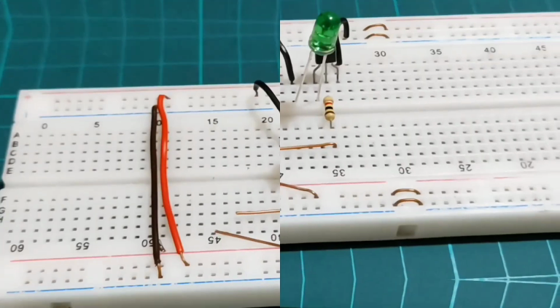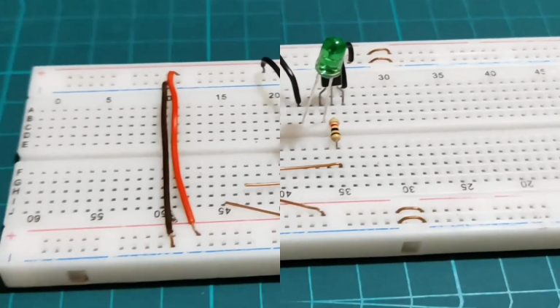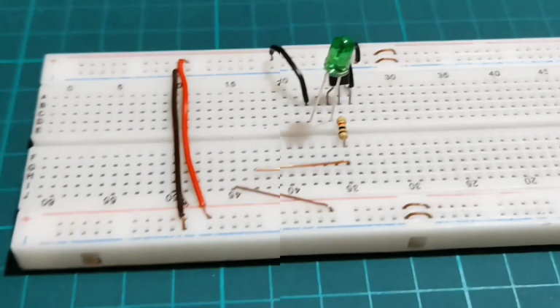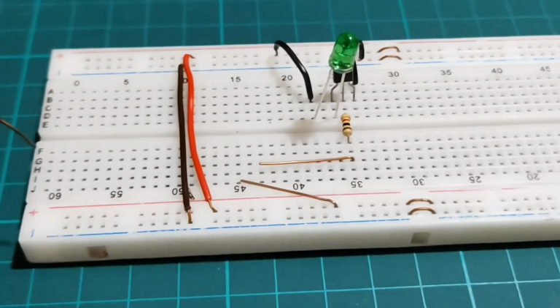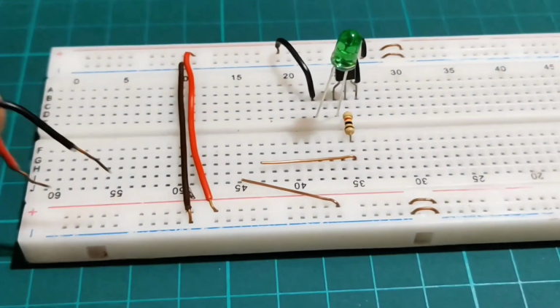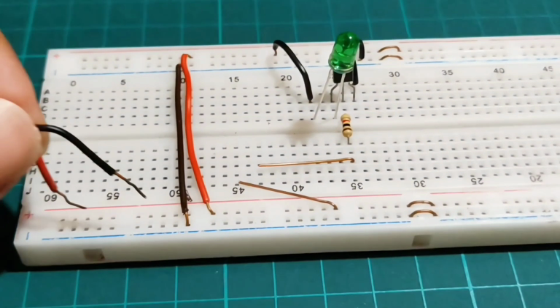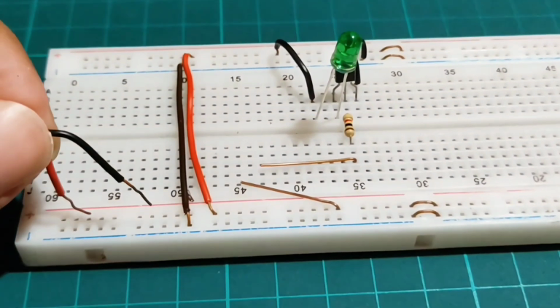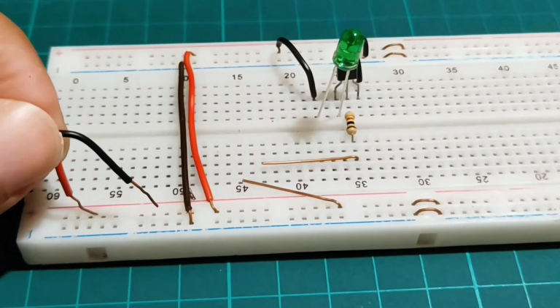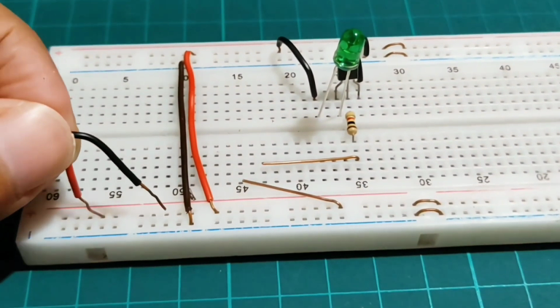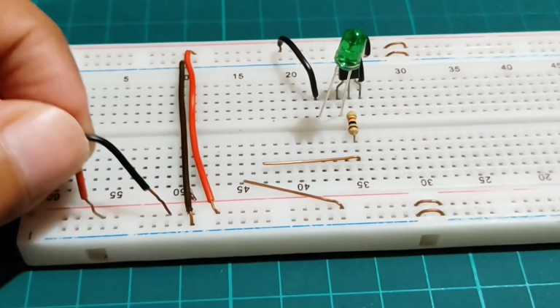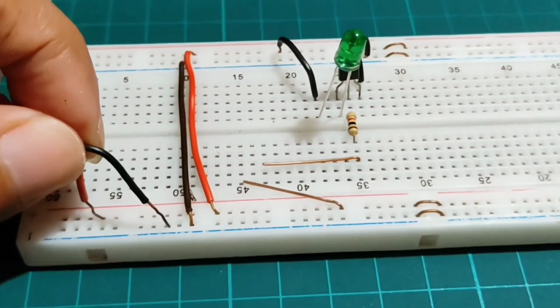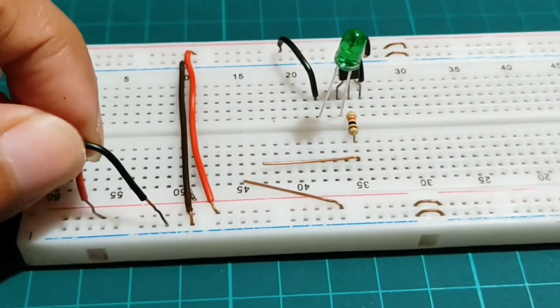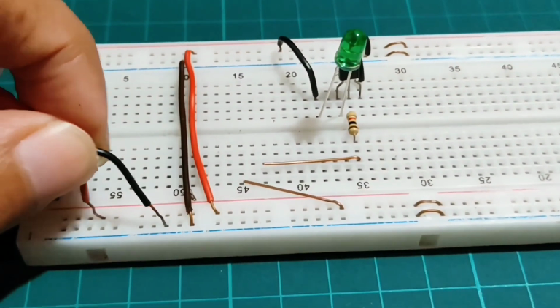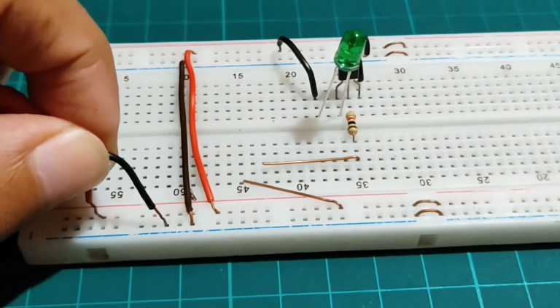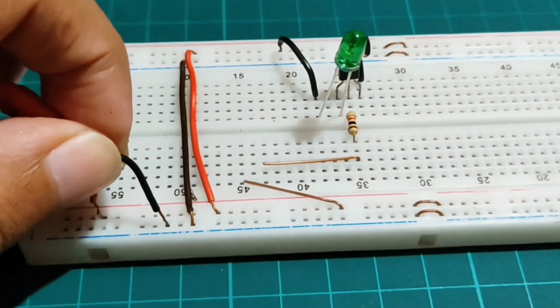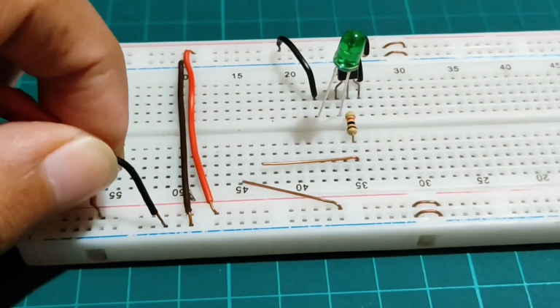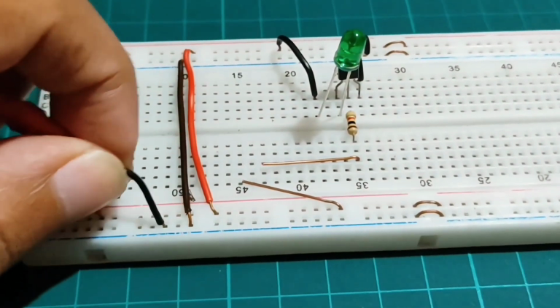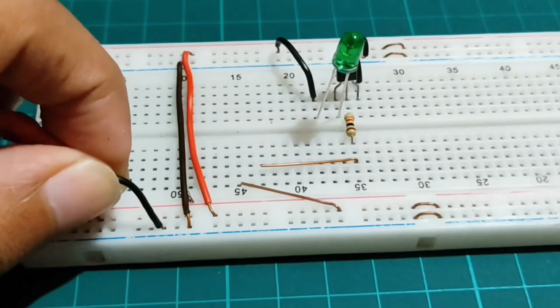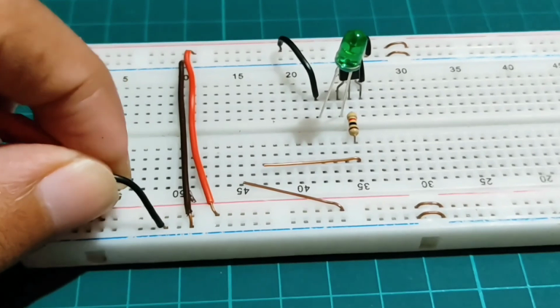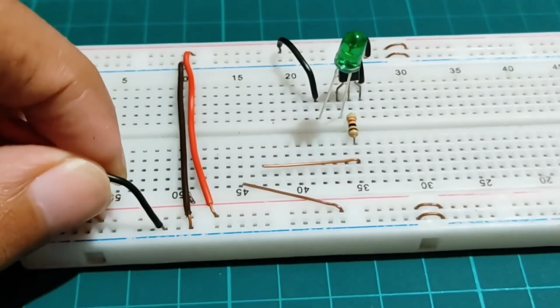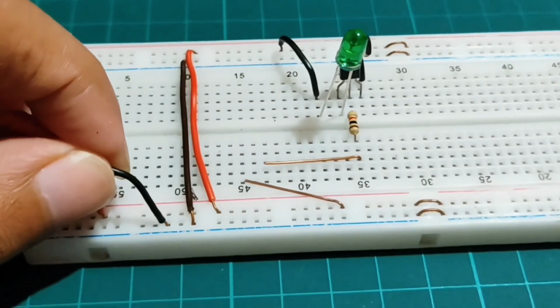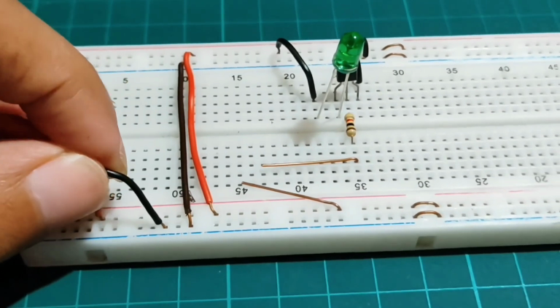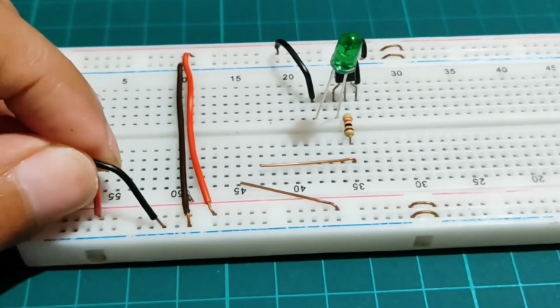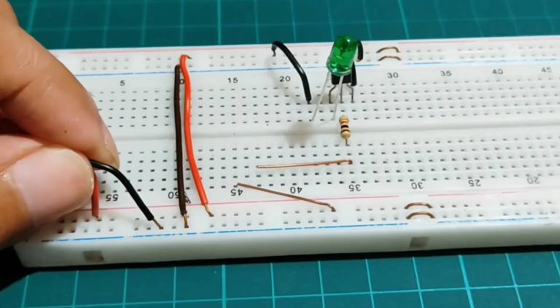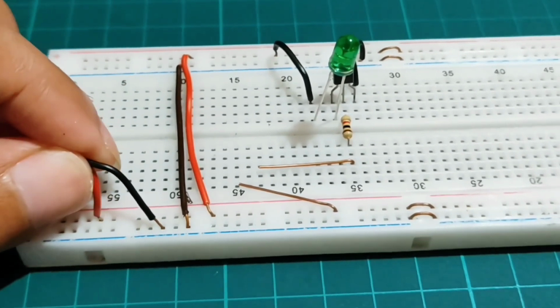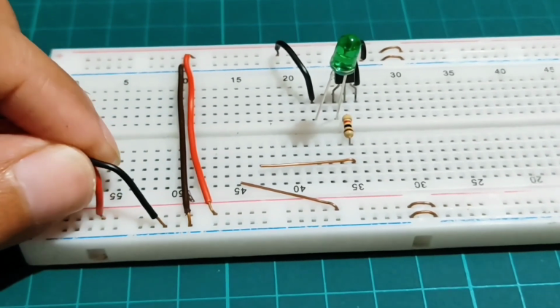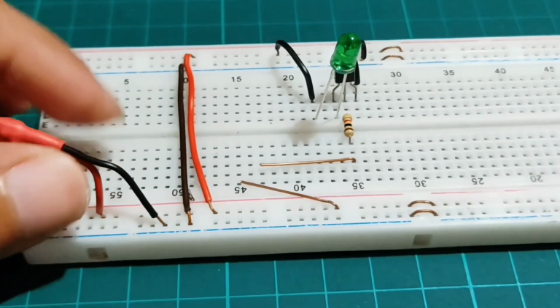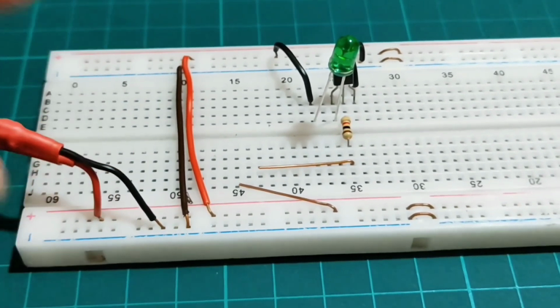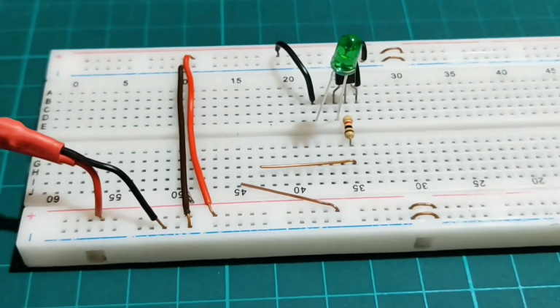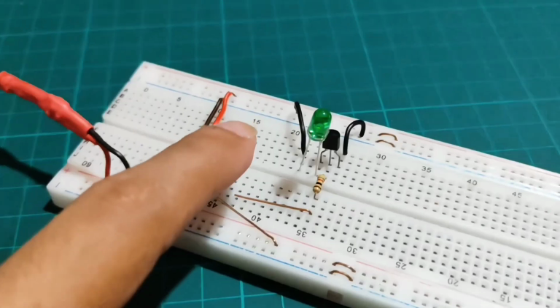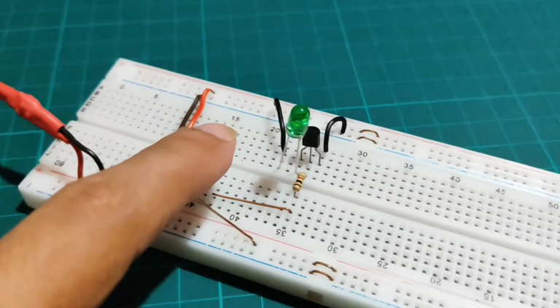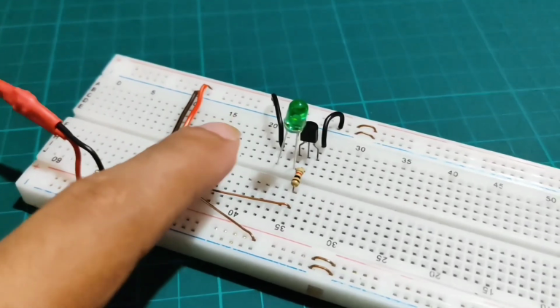Let's test it. Now I'm providing the 5V power supply. It's working properly.